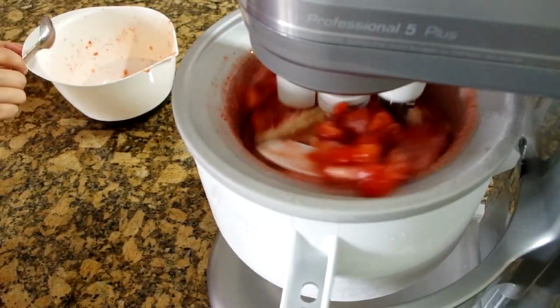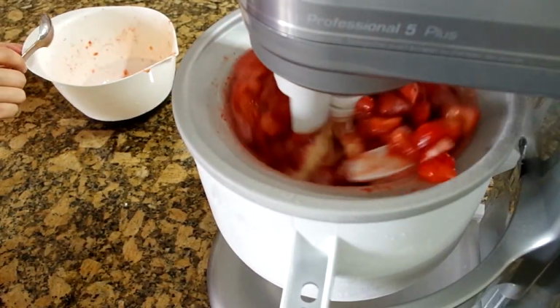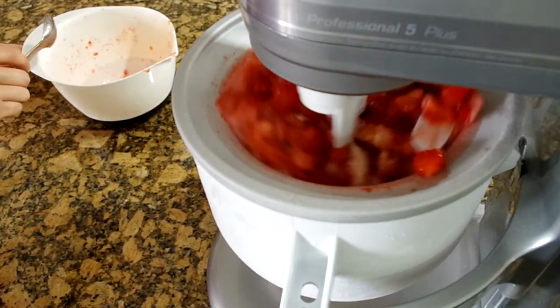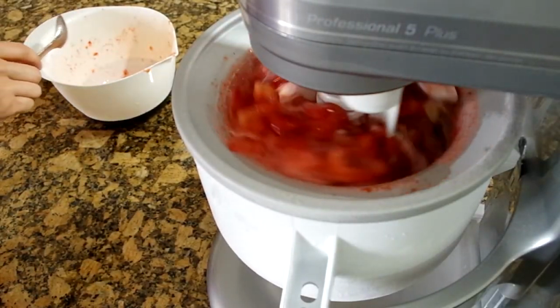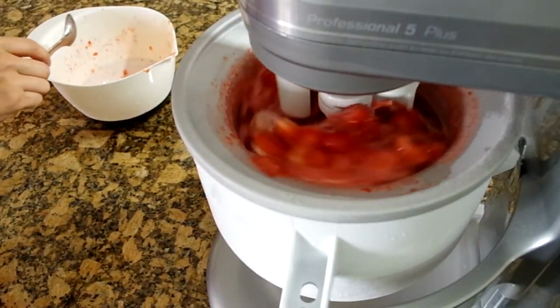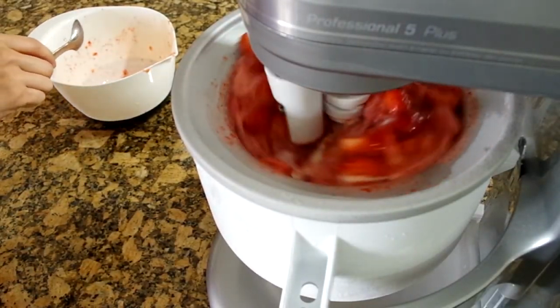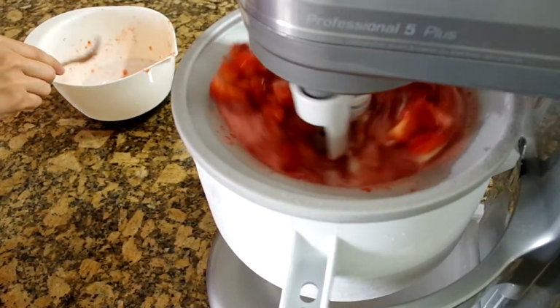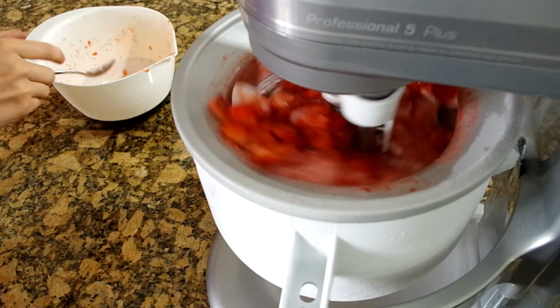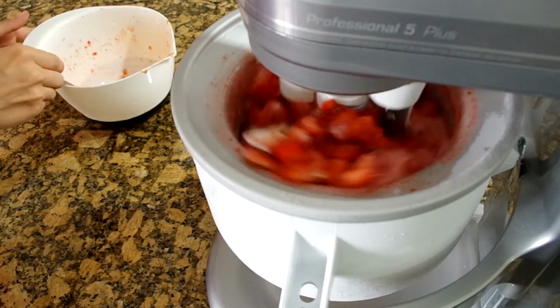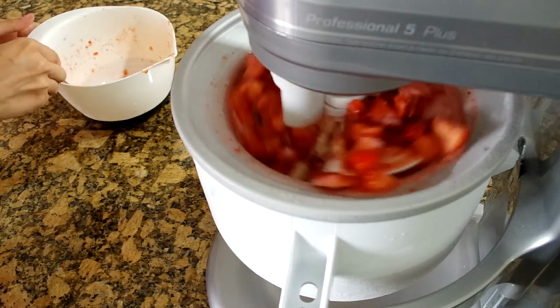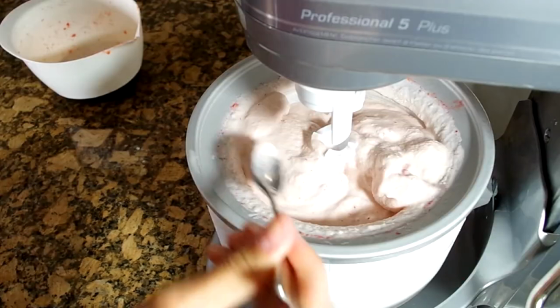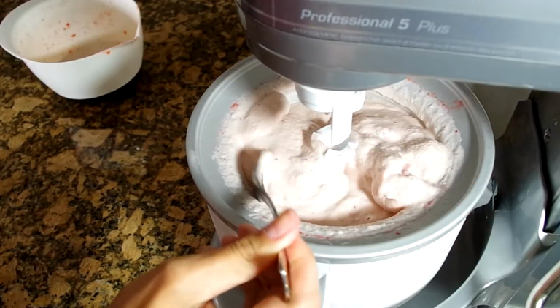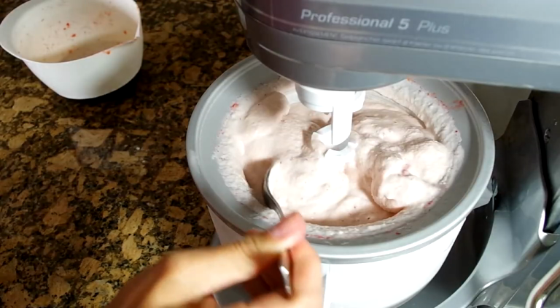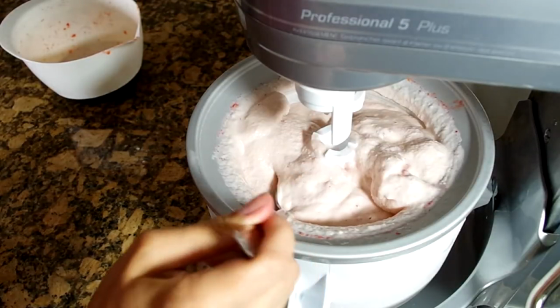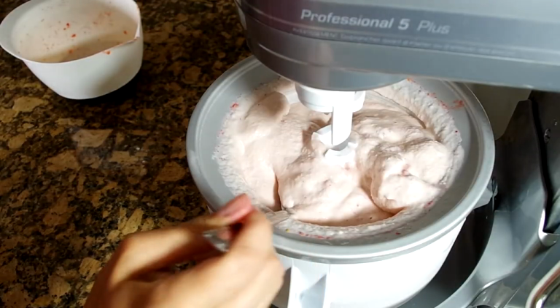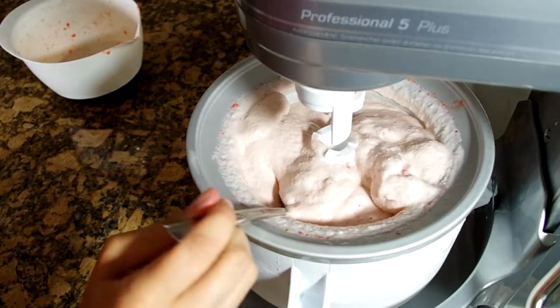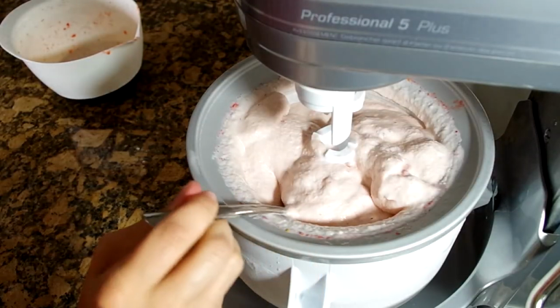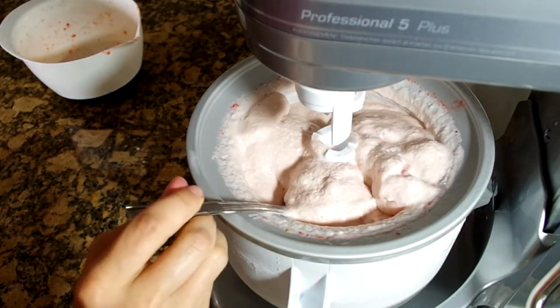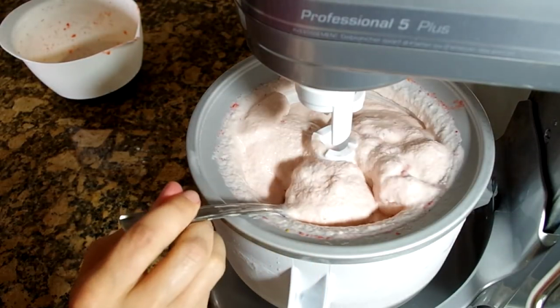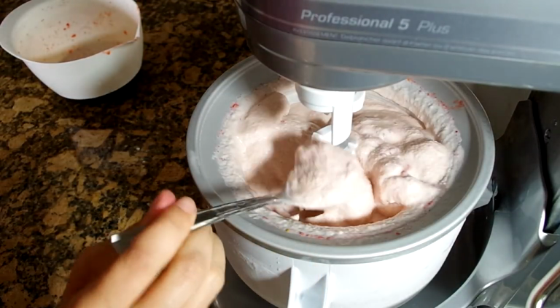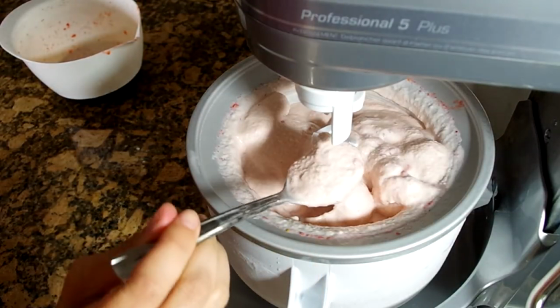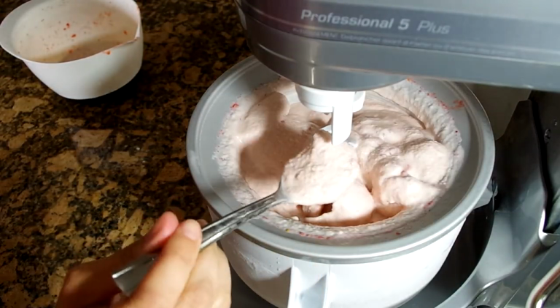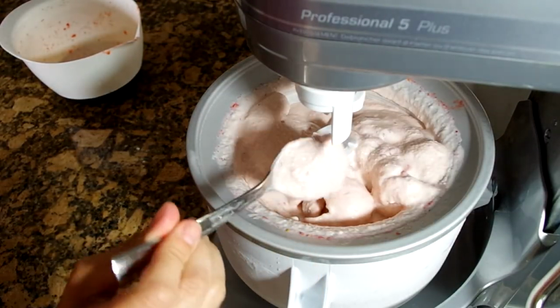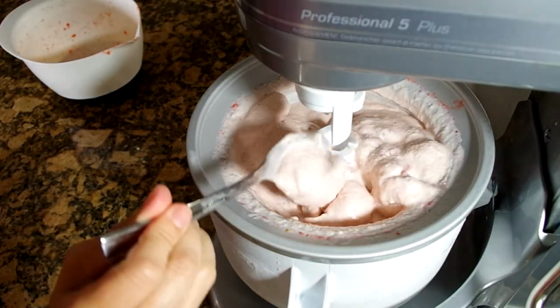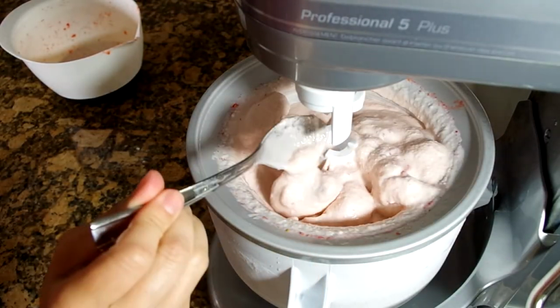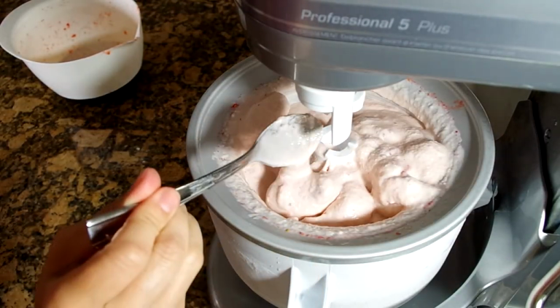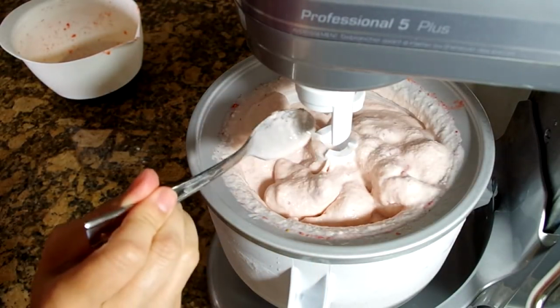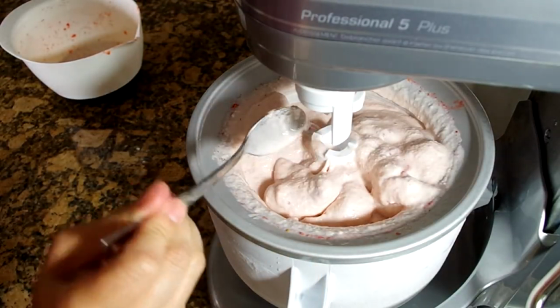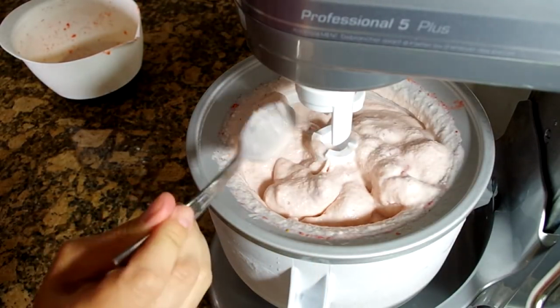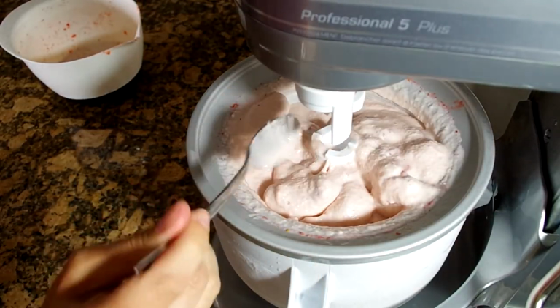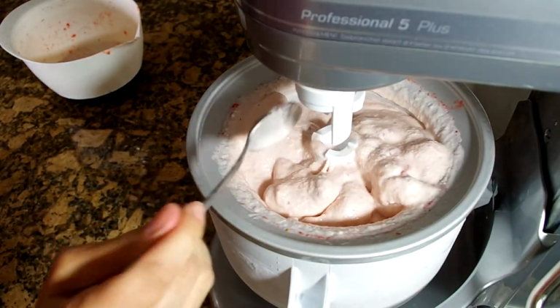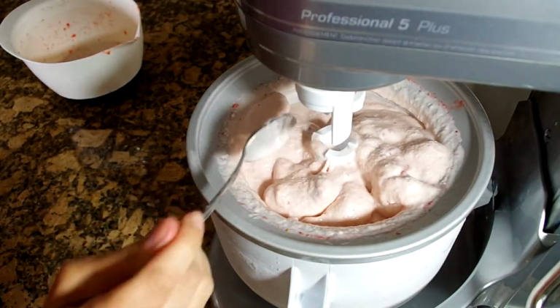When it's finished mixing, I'll move my ice cream into containers to harden even more until it's time to serve.